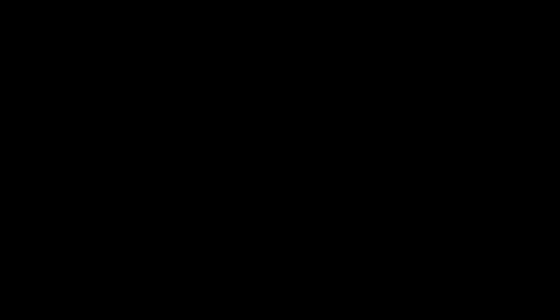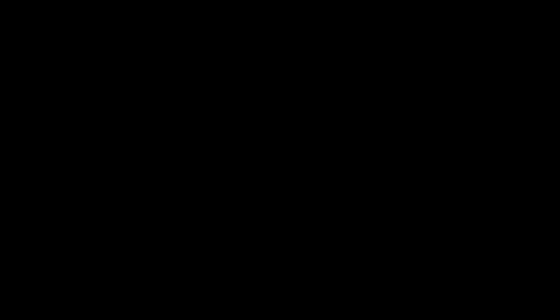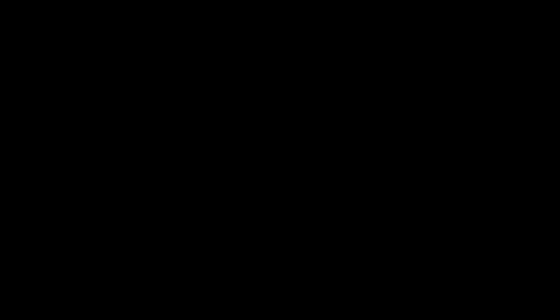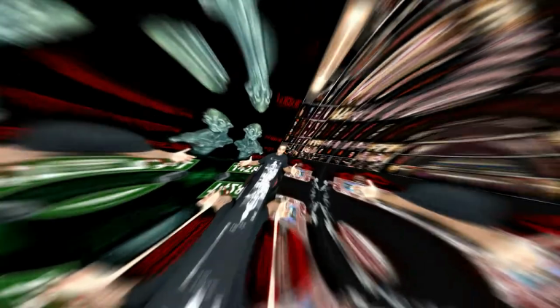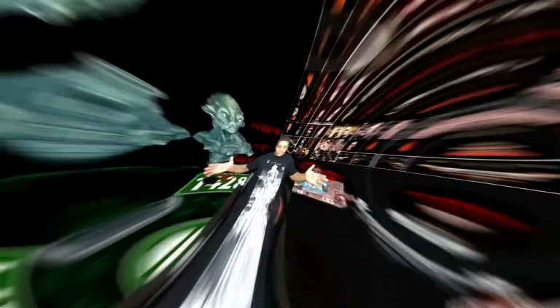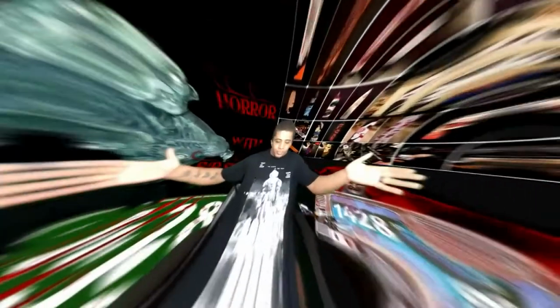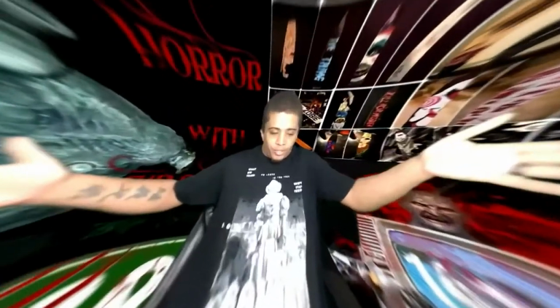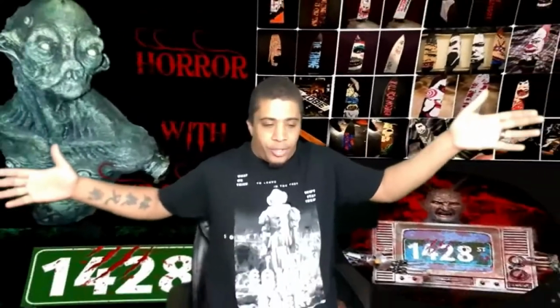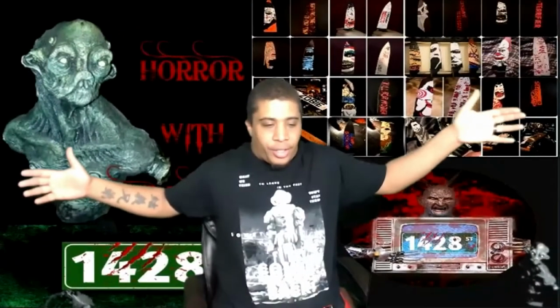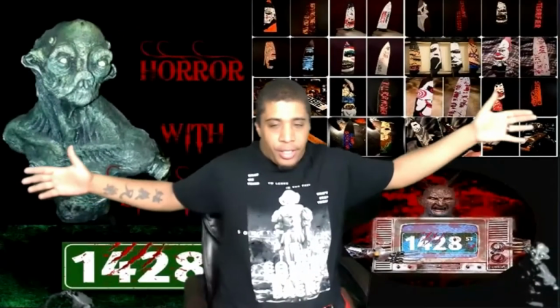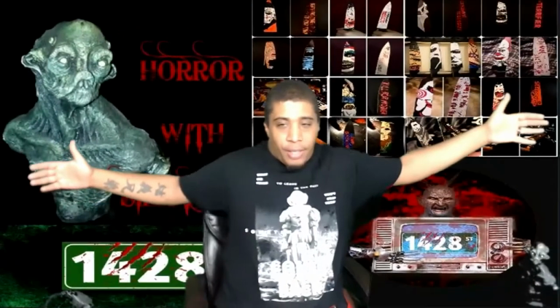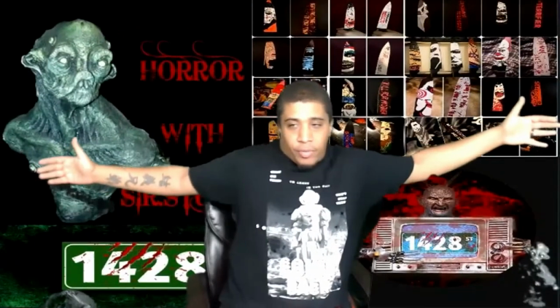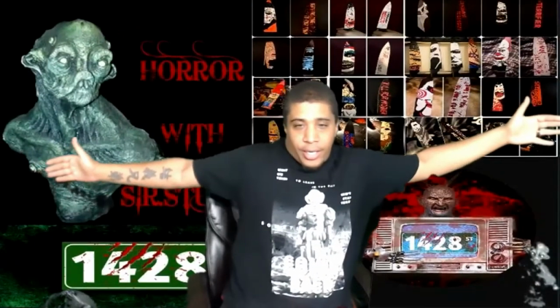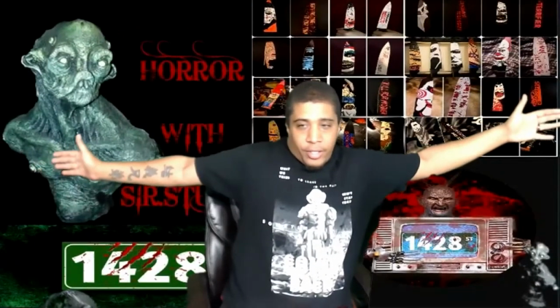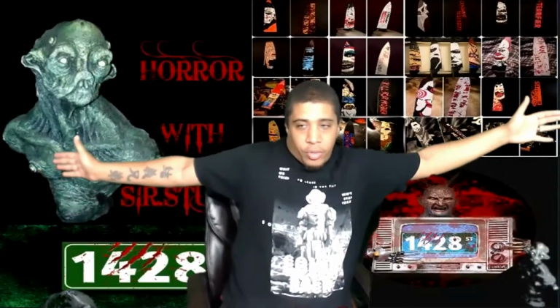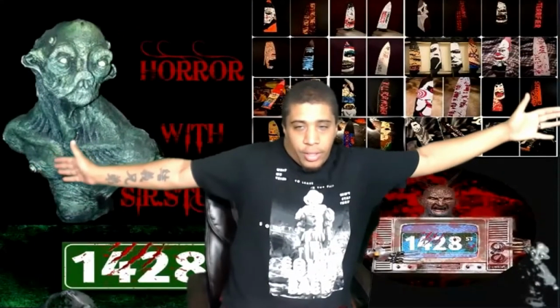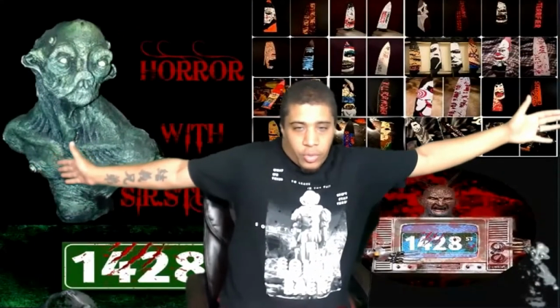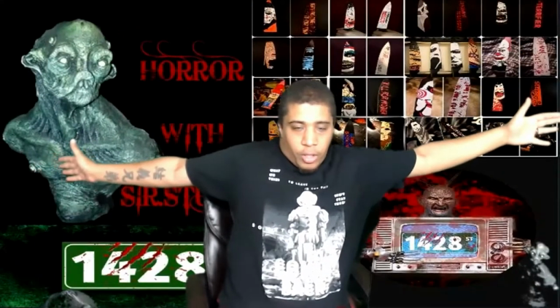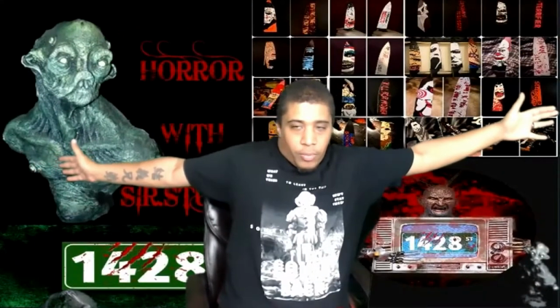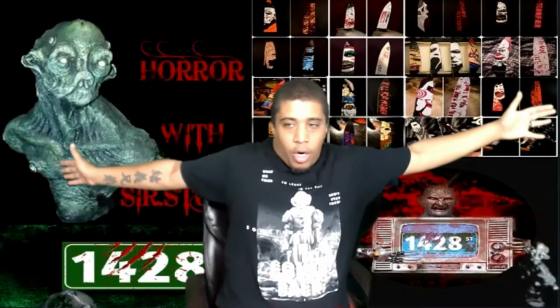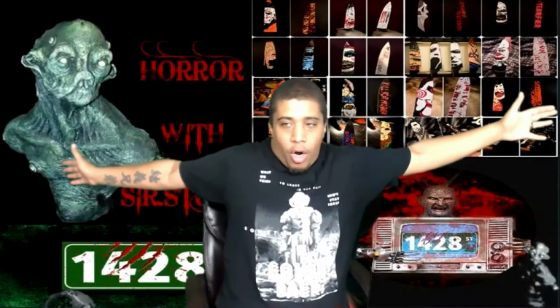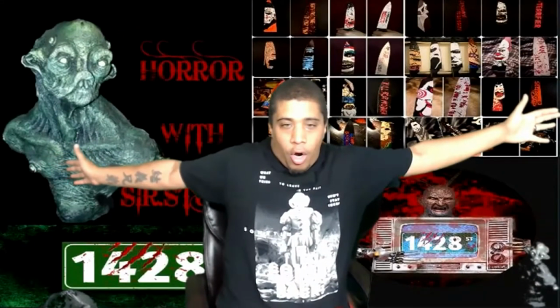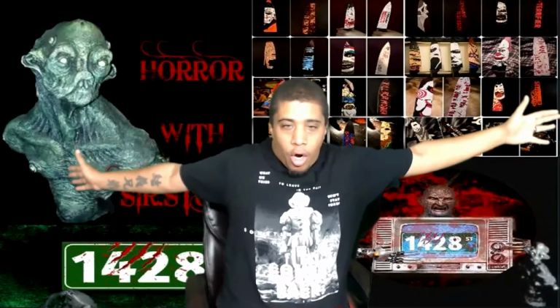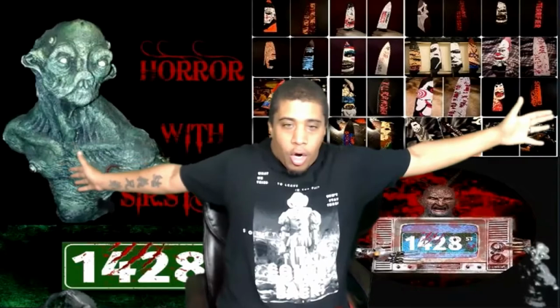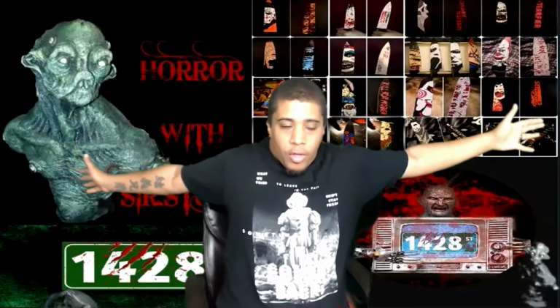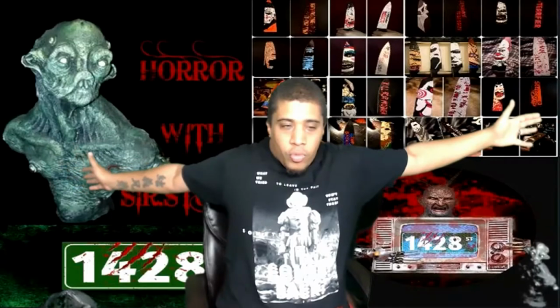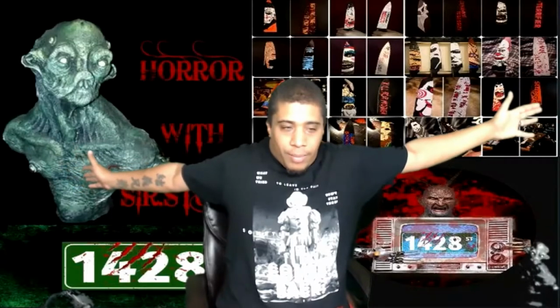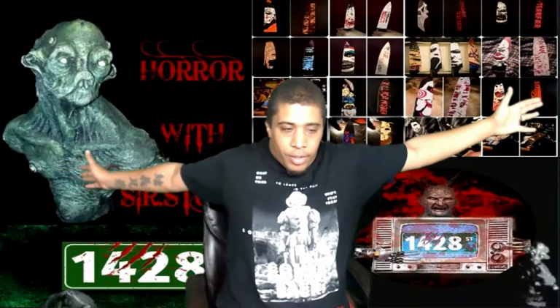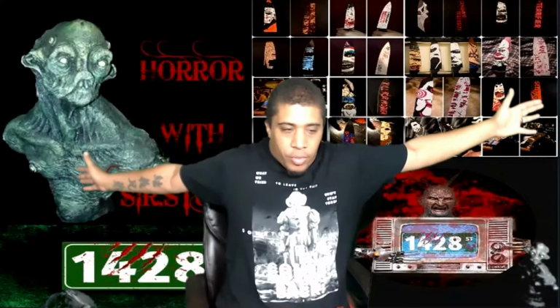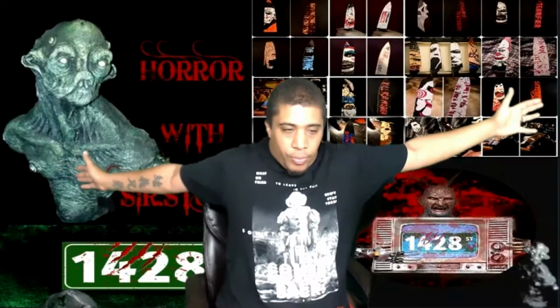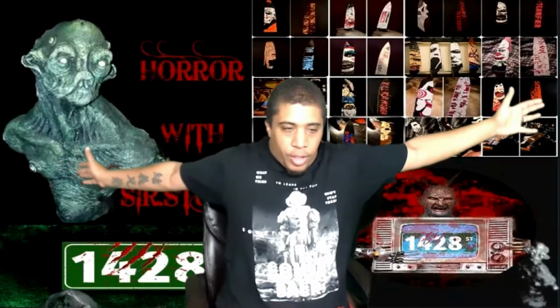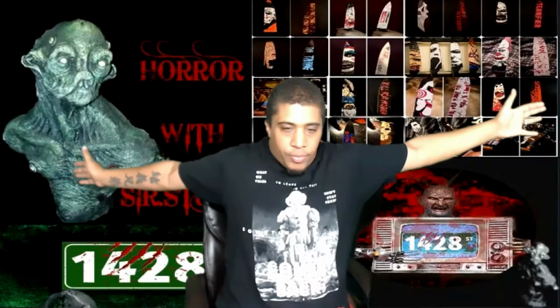What's up, horror fans? It's your boy, Star Sturdy. Before I get into it, I just want to welcome all the new members with open arms.